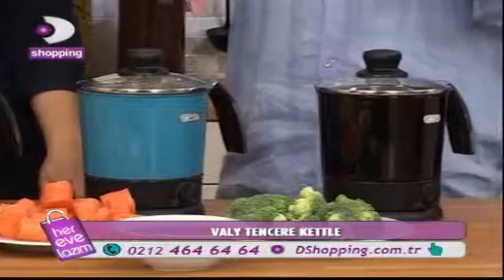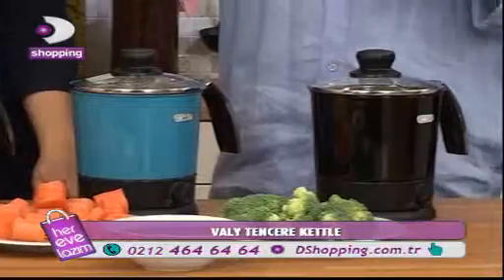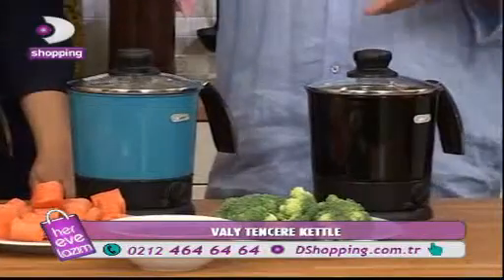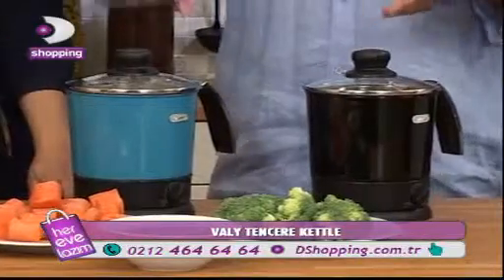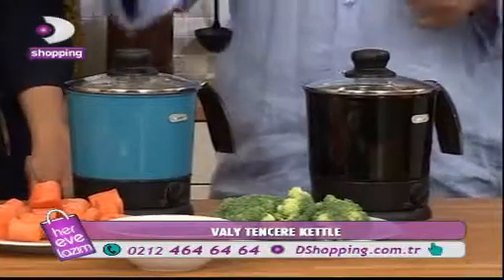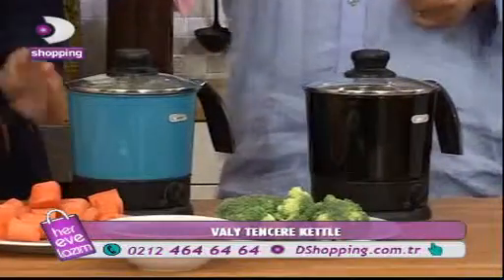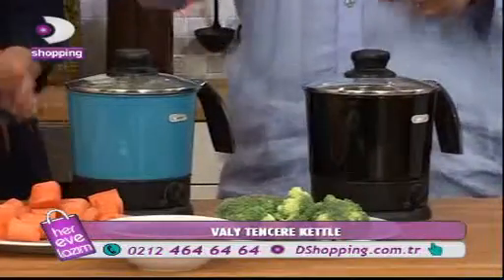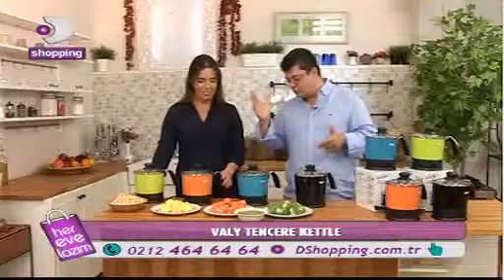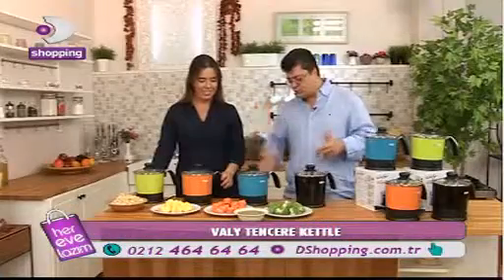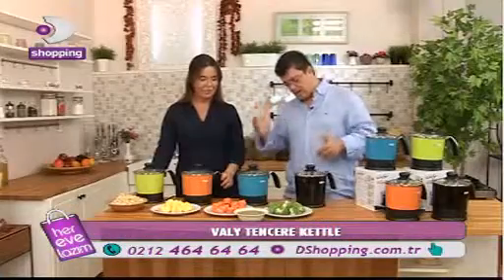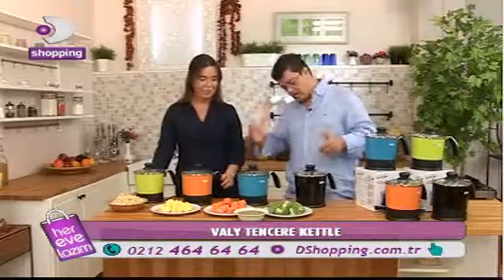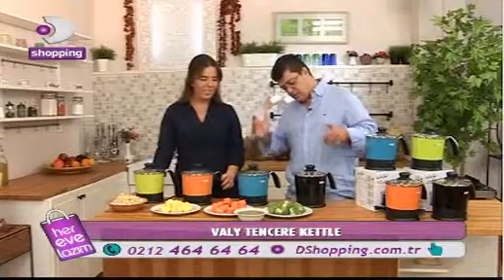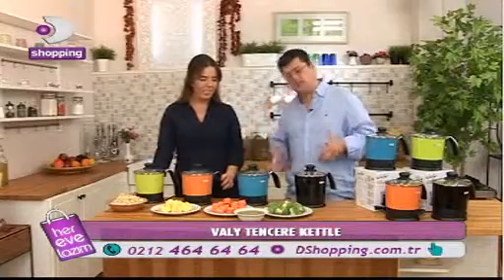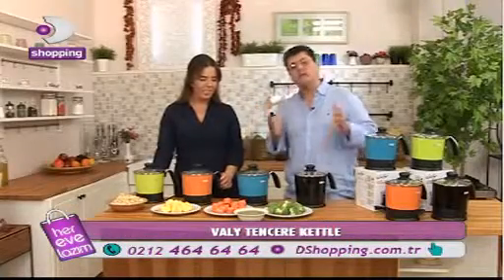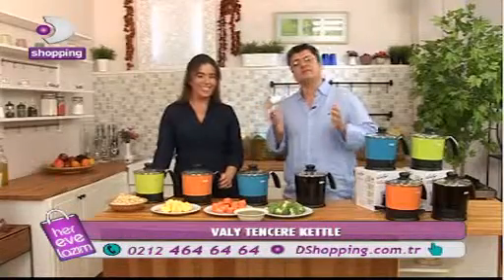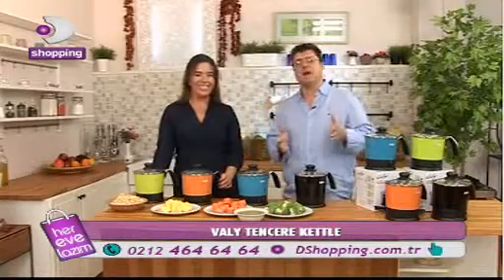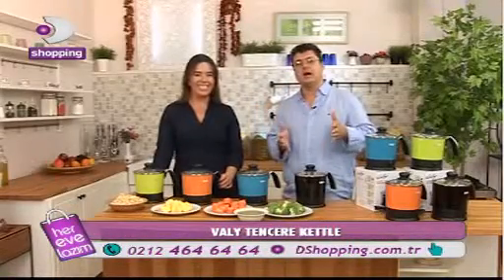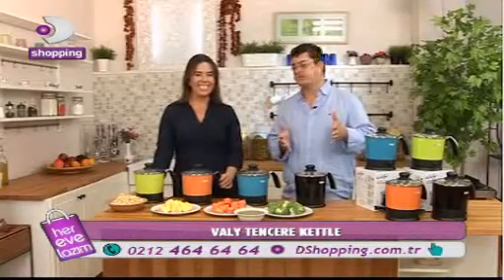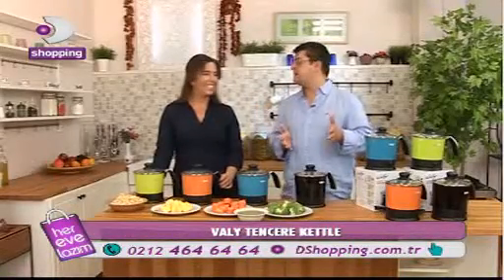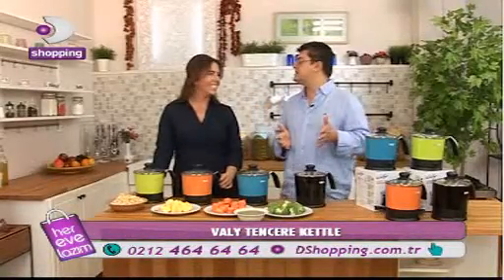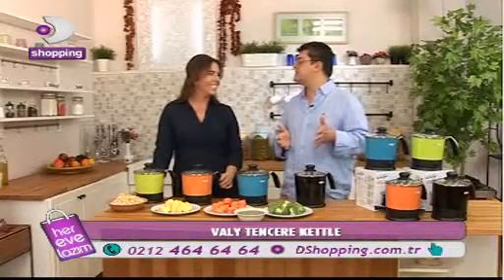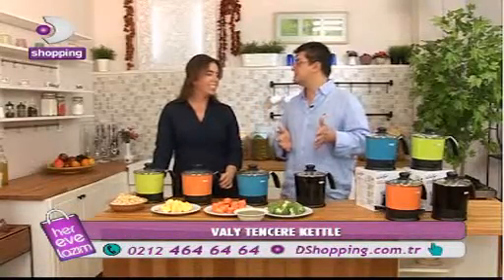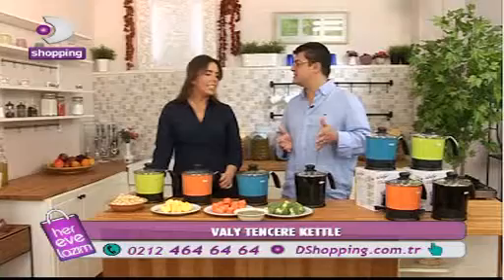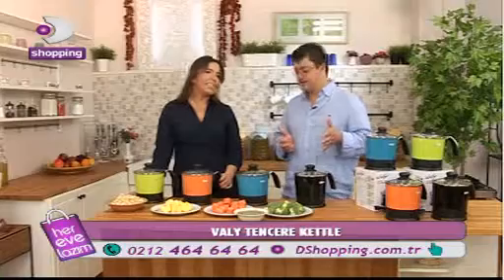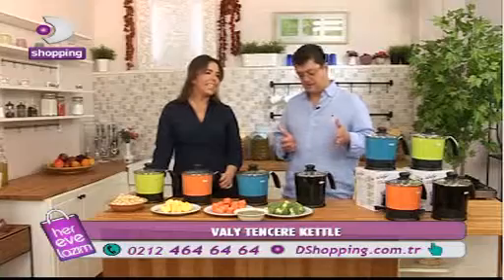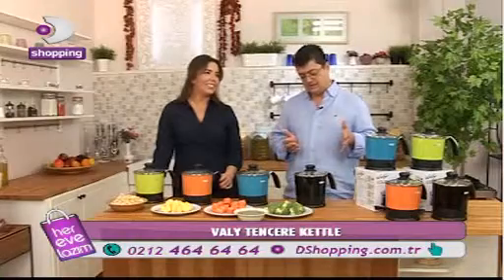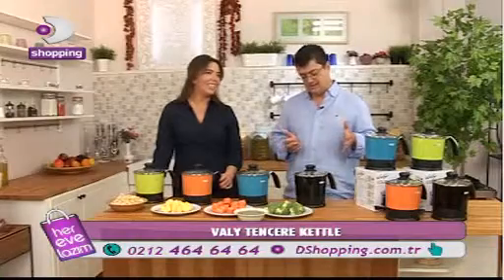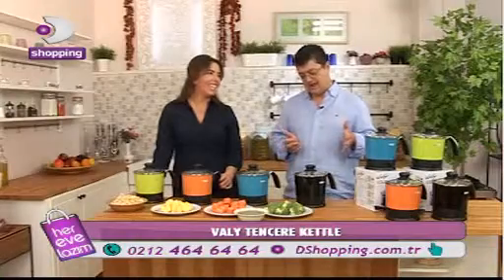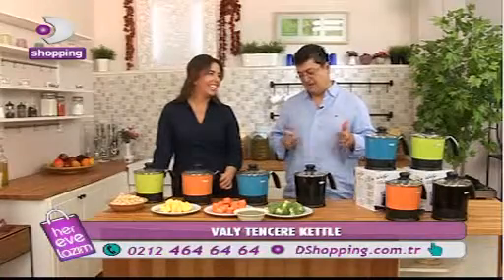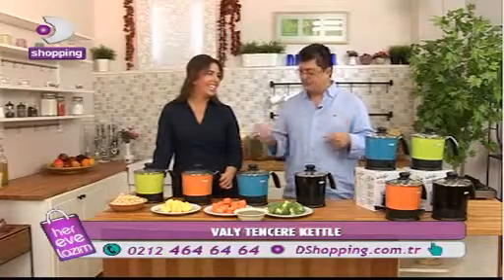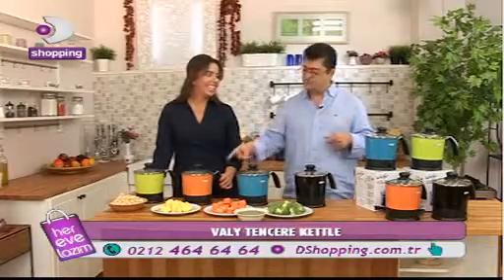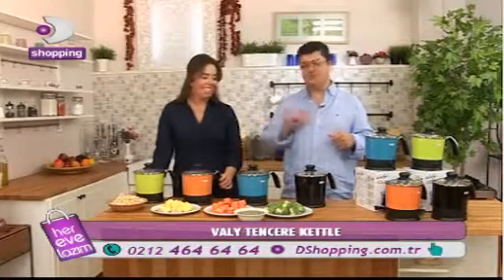We have blue, red, and yellow. You choose which color. If you choose green, I have an orange box.